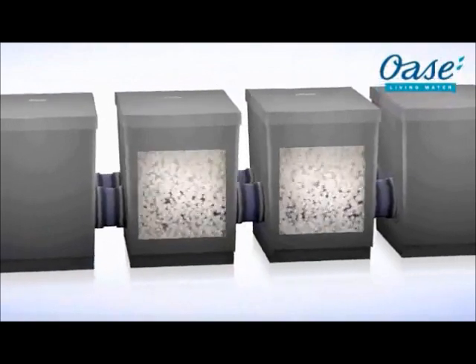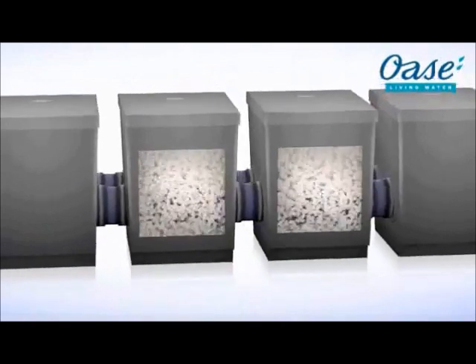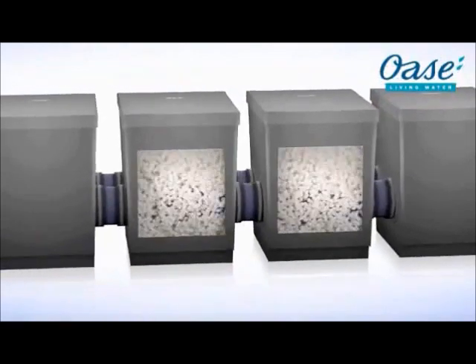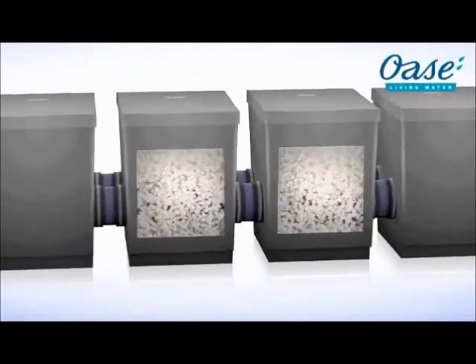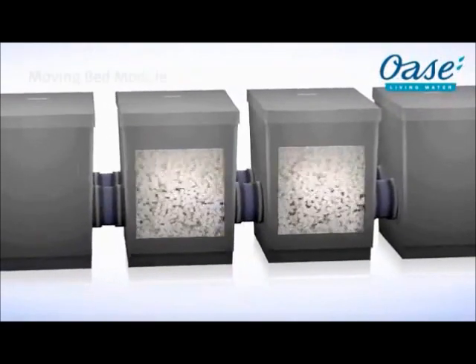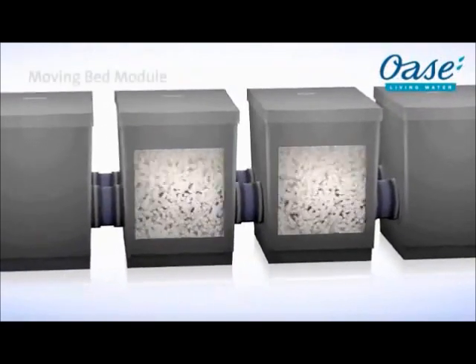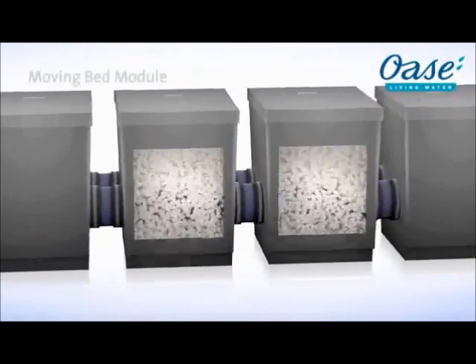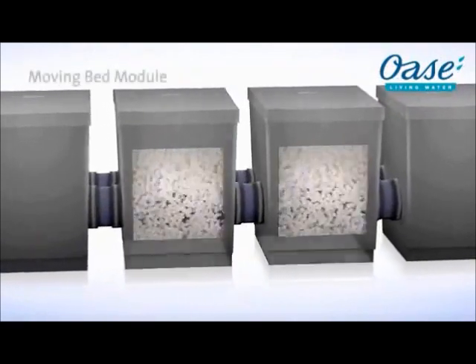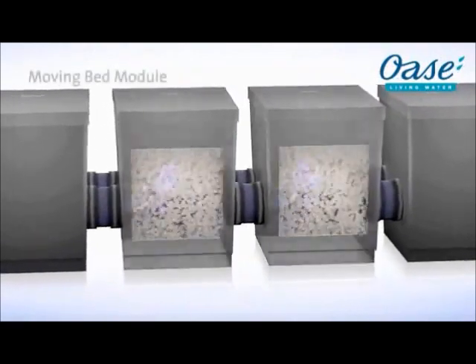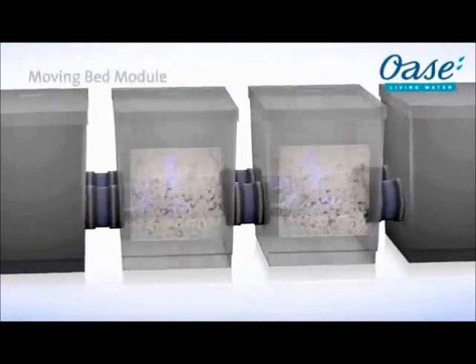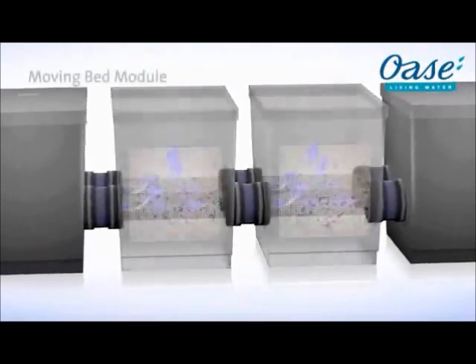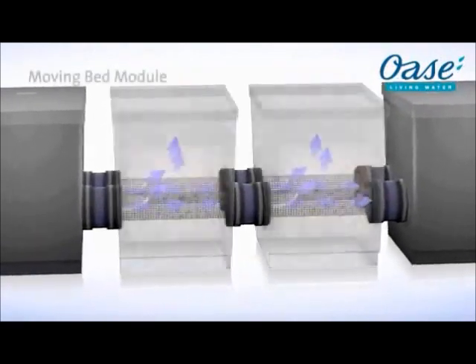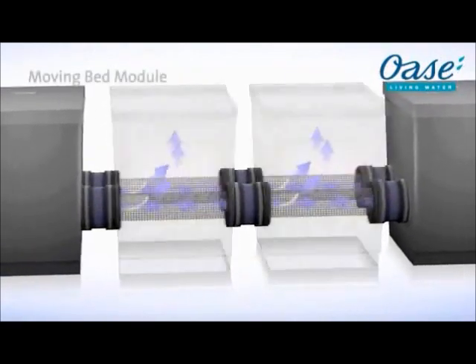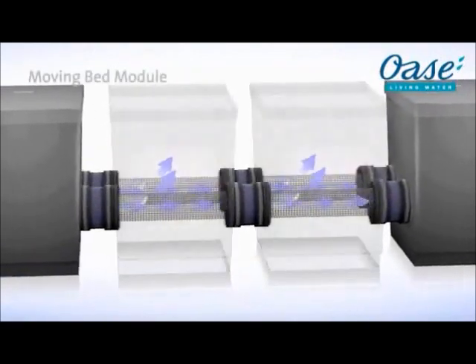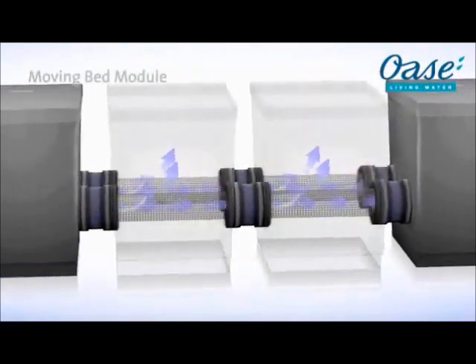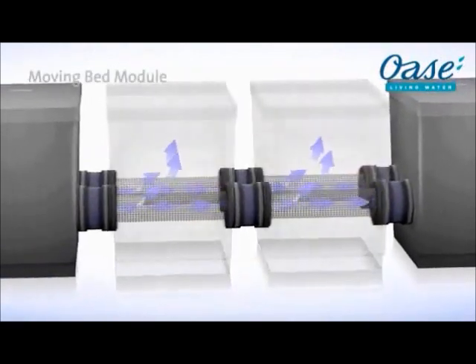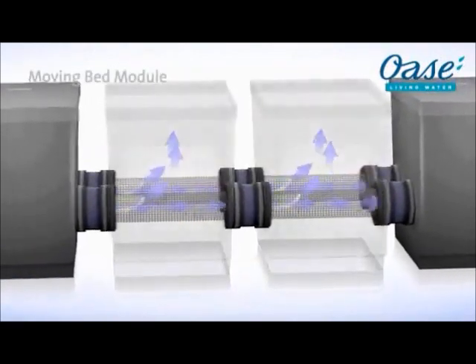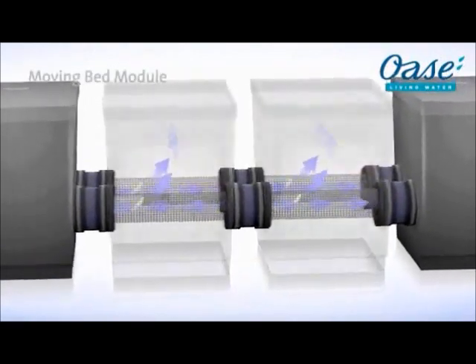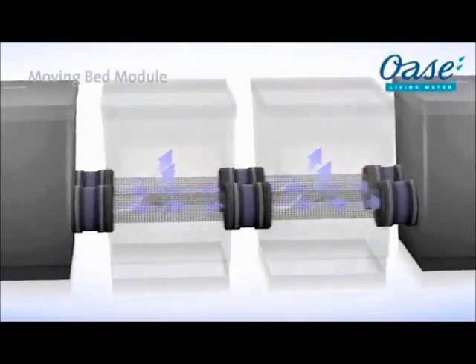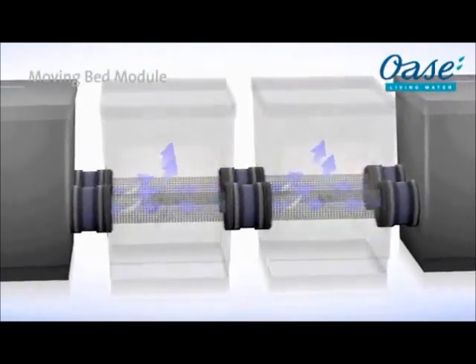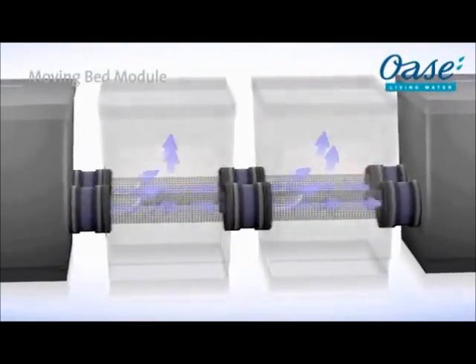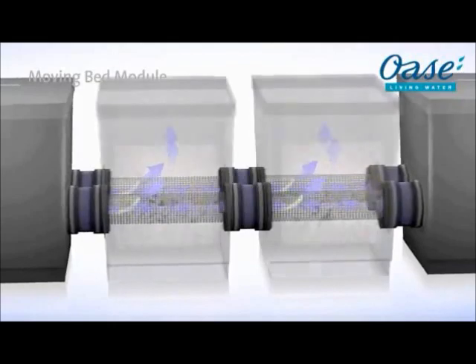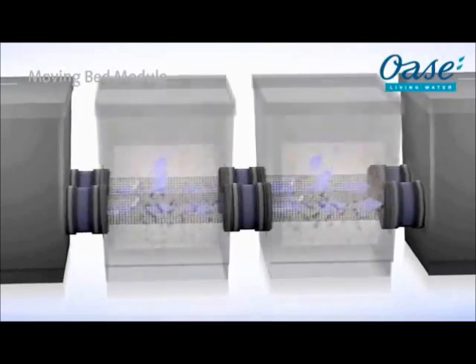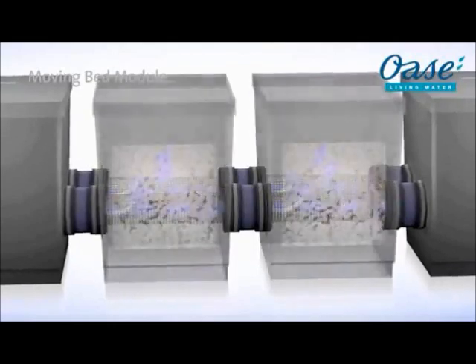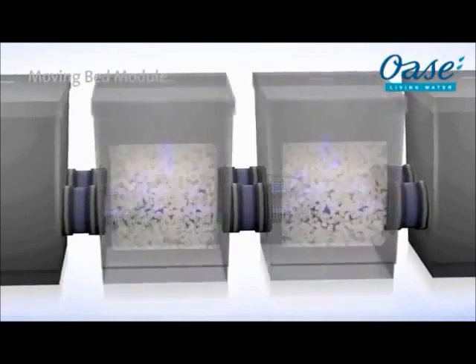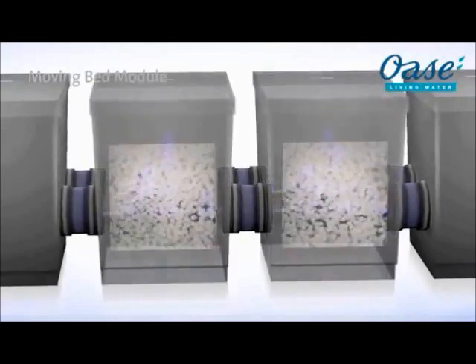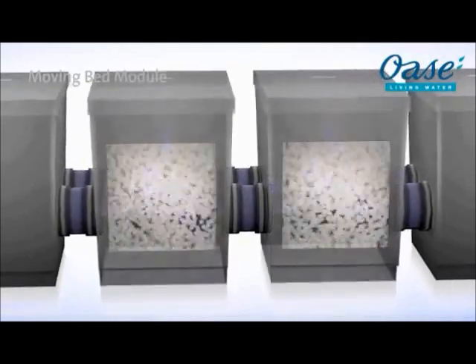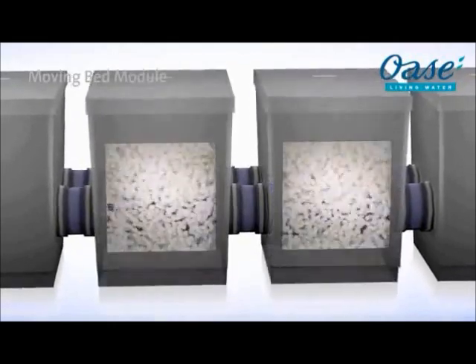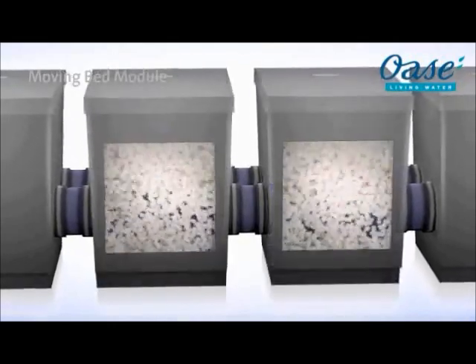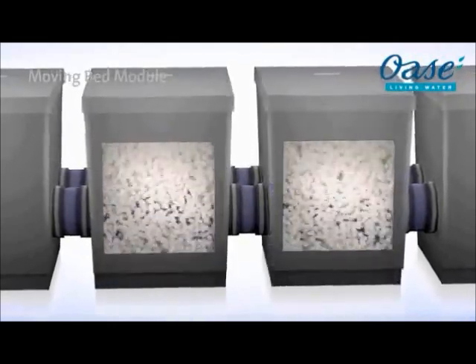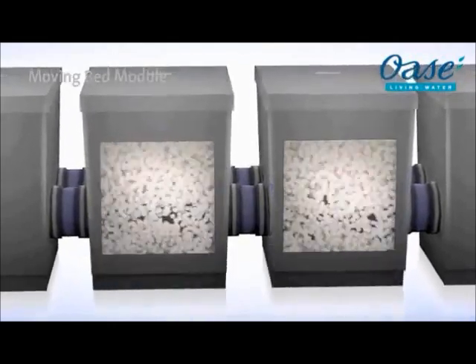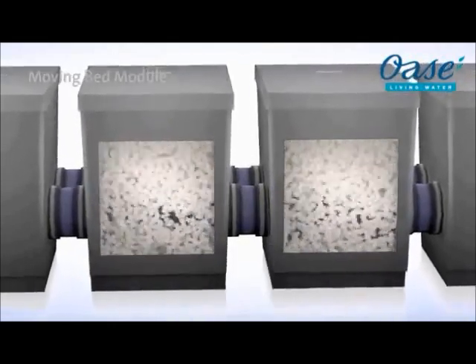Due to the slow flow in the moving bed module, pollutants such as ammonia and nitrate are effectively broken down.